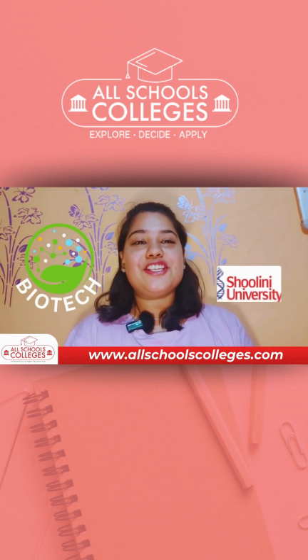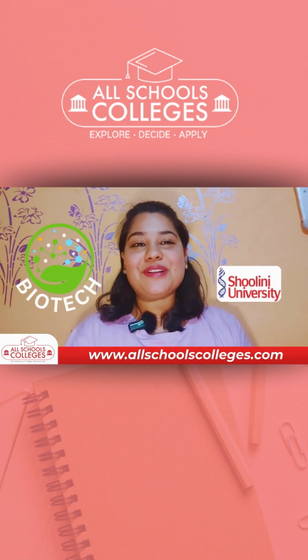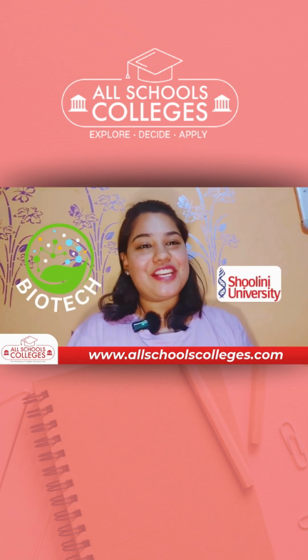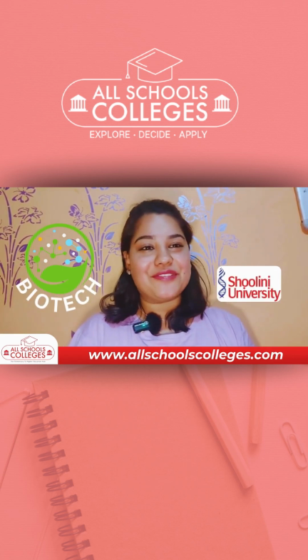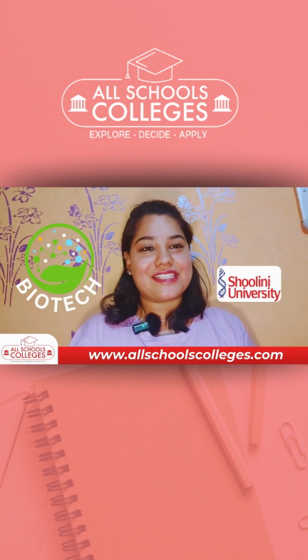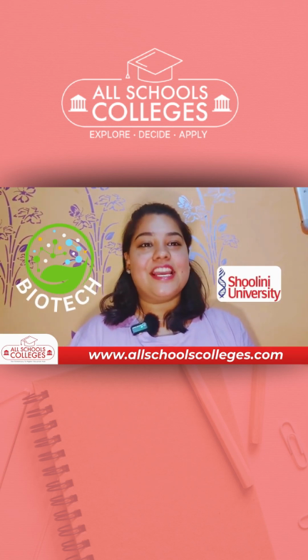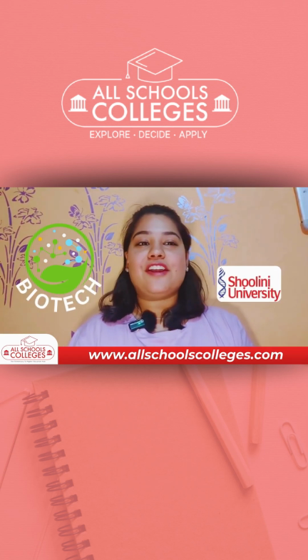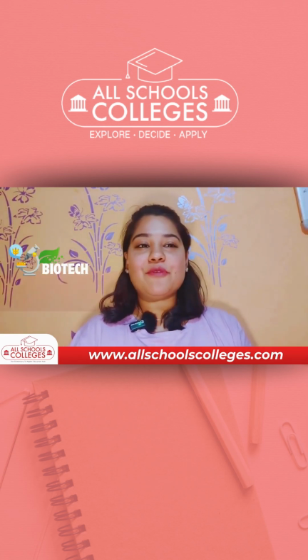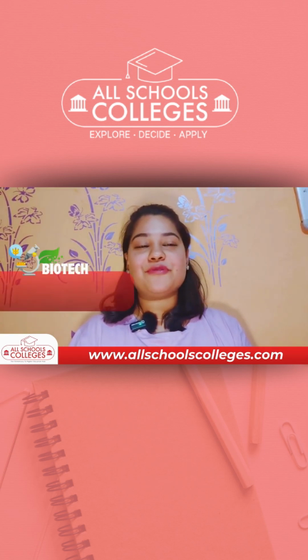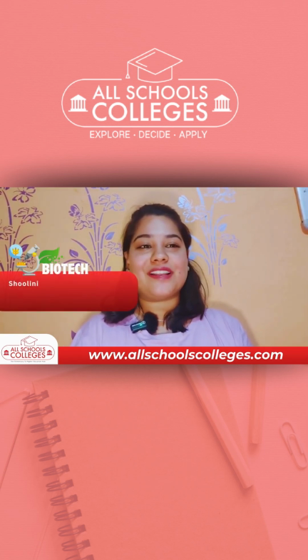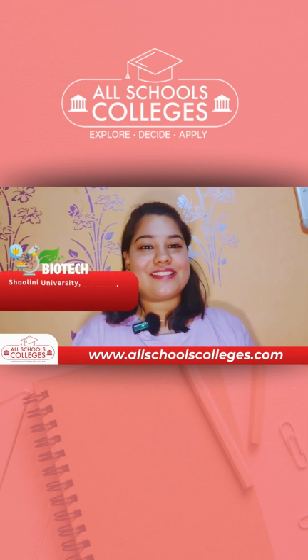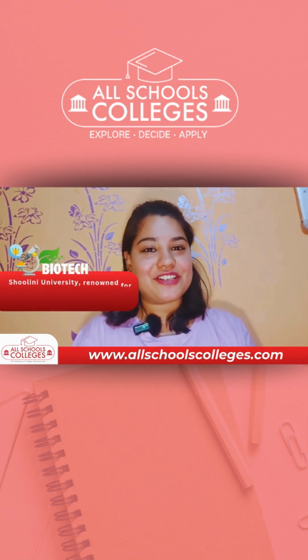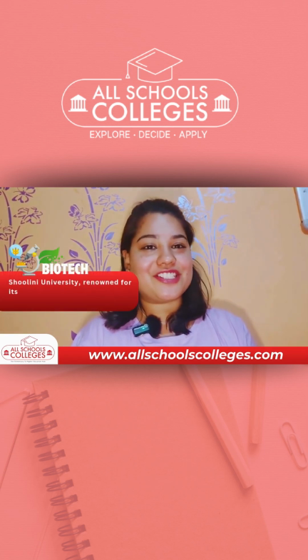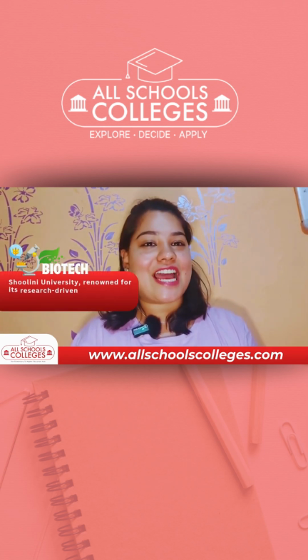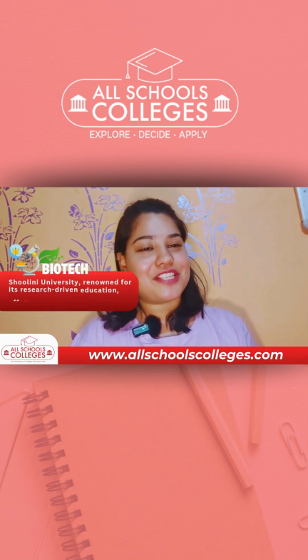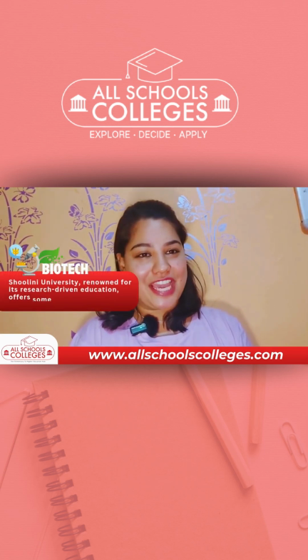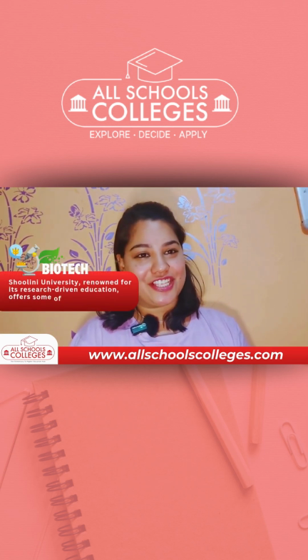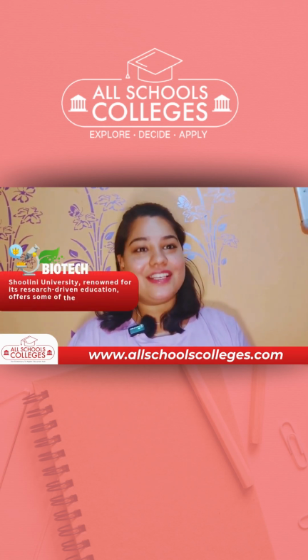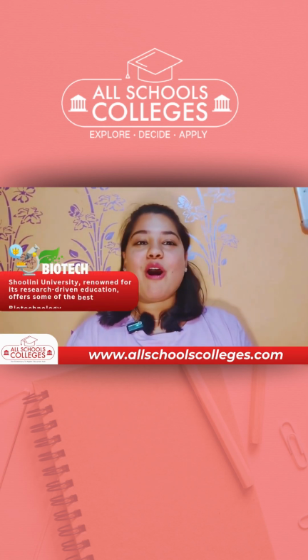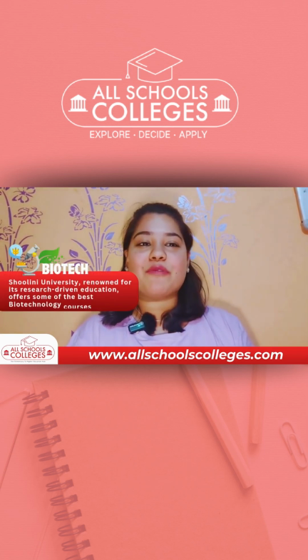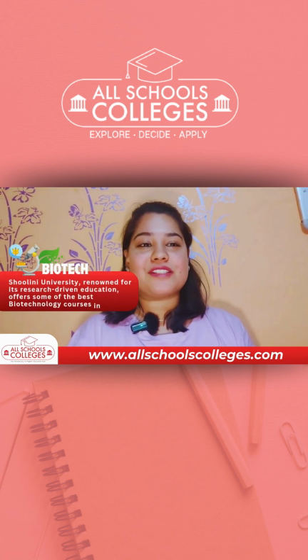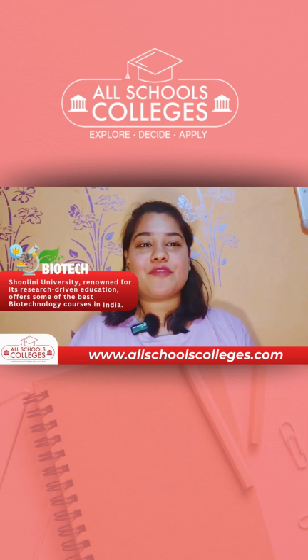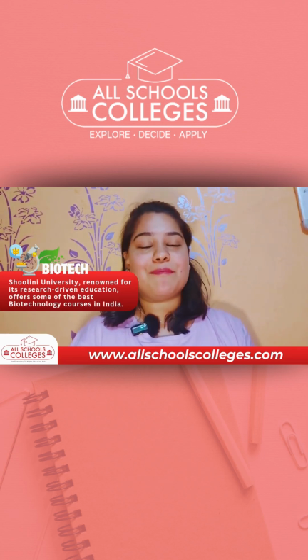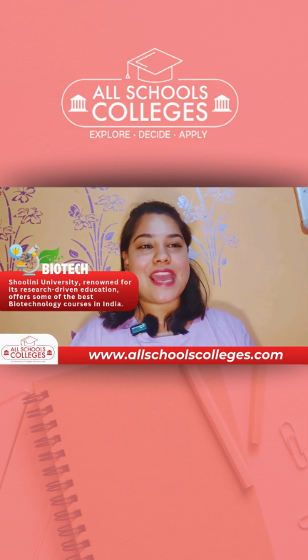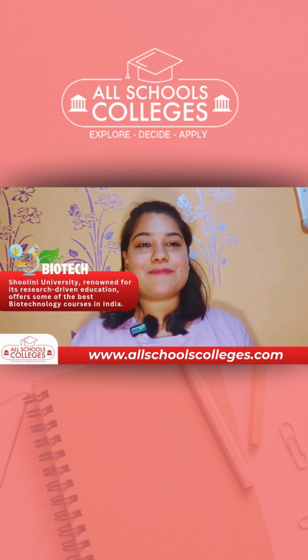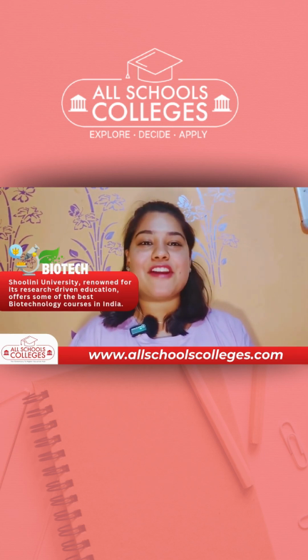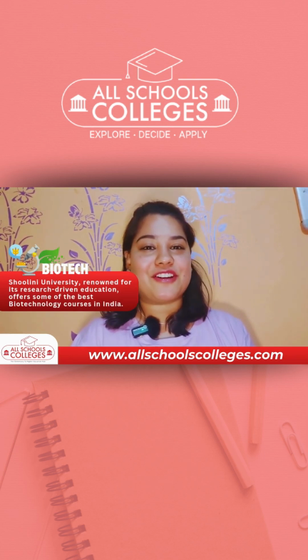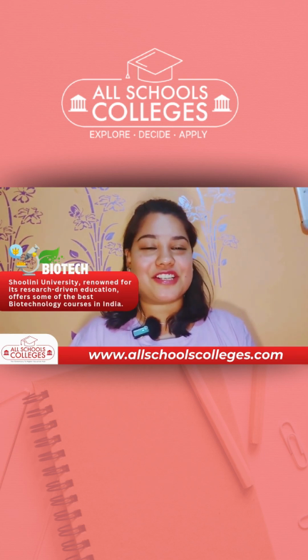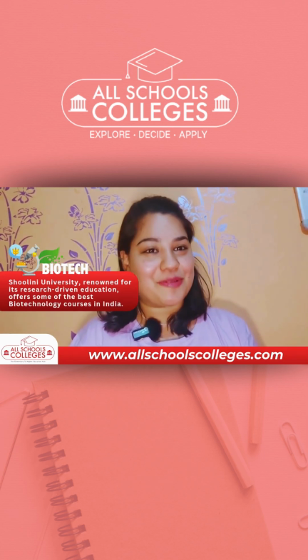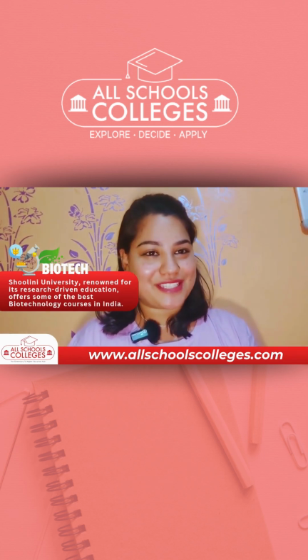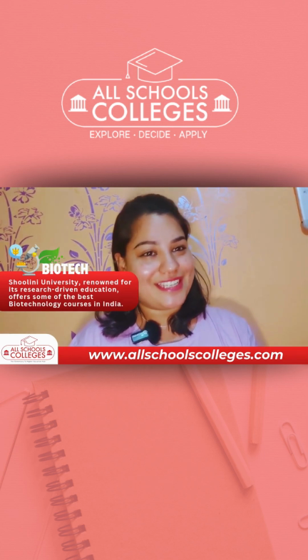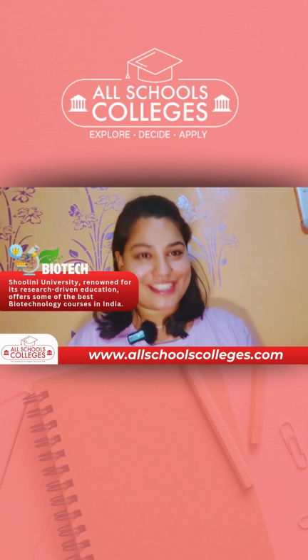Shulene University, renowned for its research-driven education, offers some of the best biotechnological courses in India.